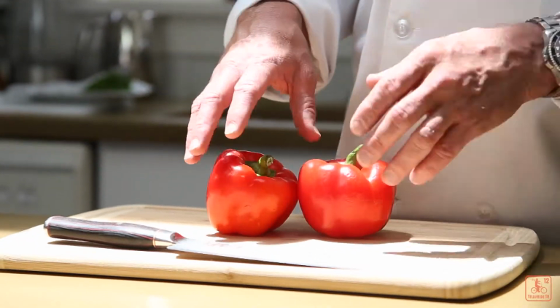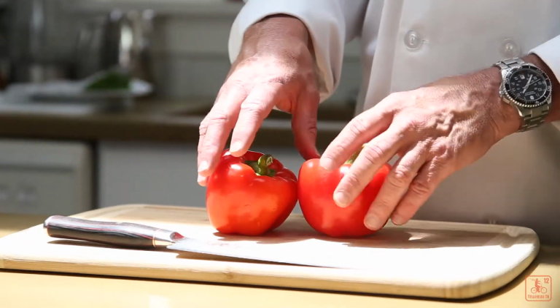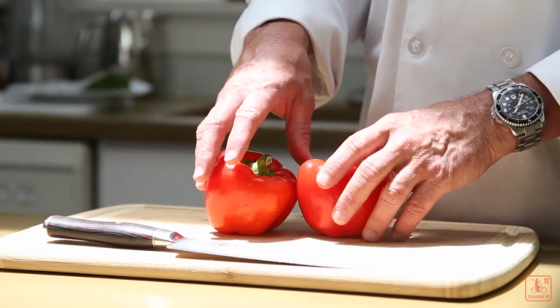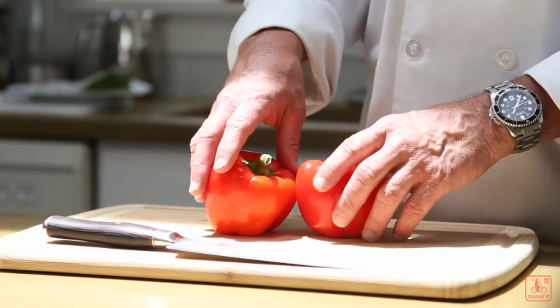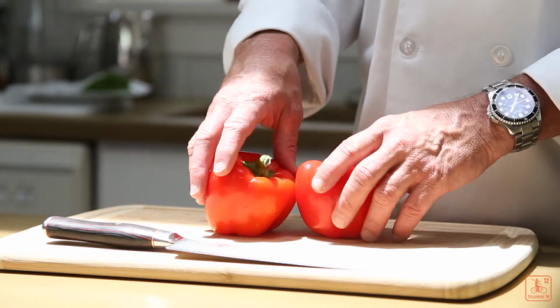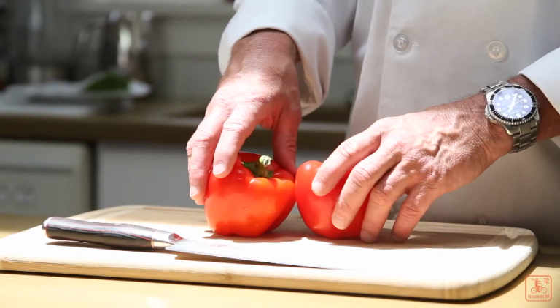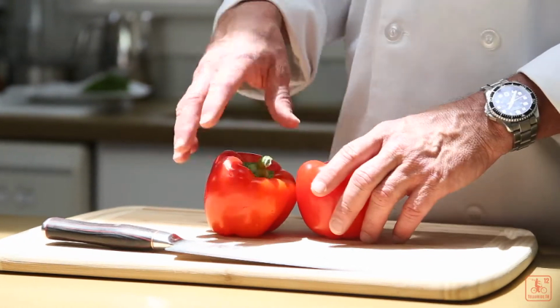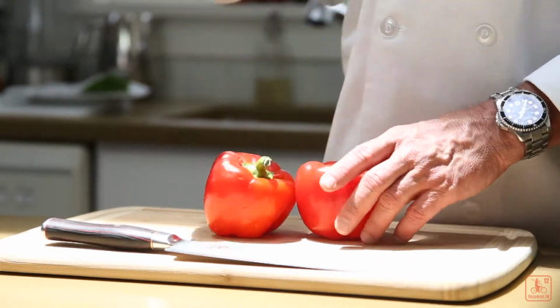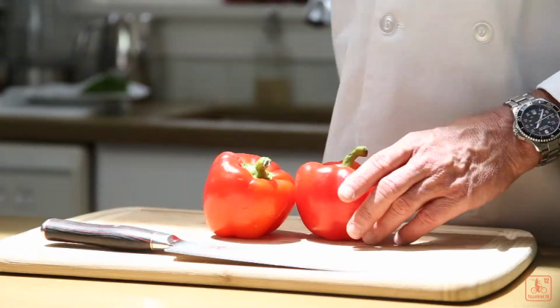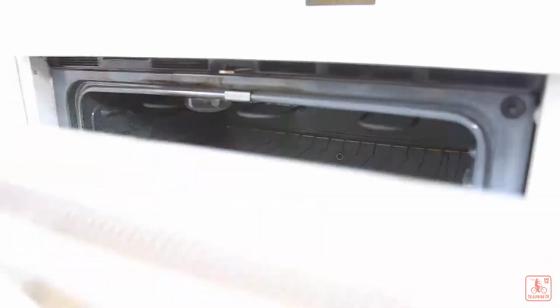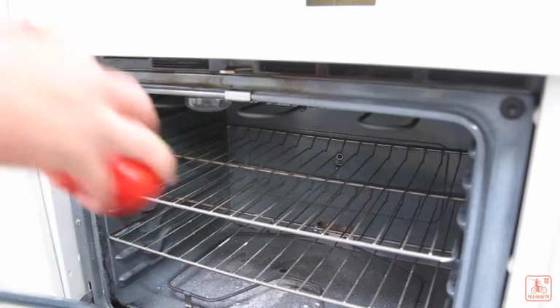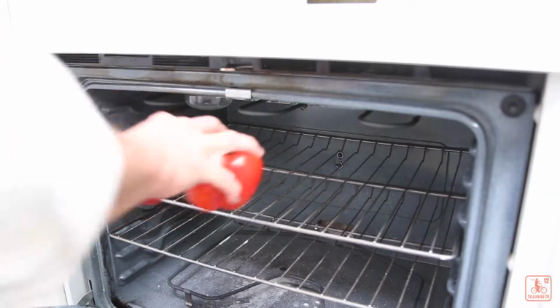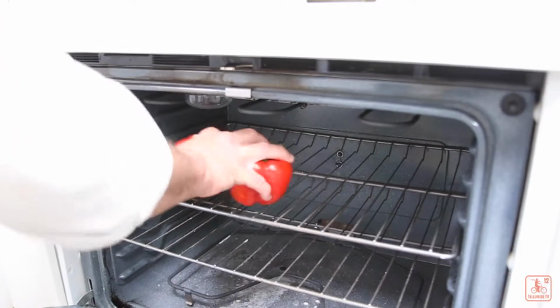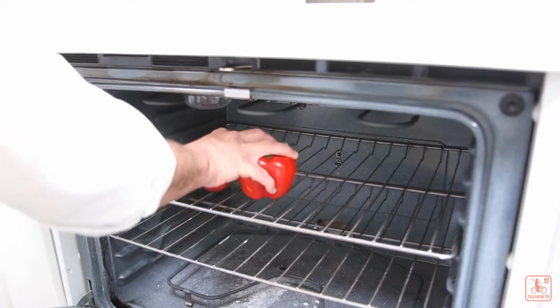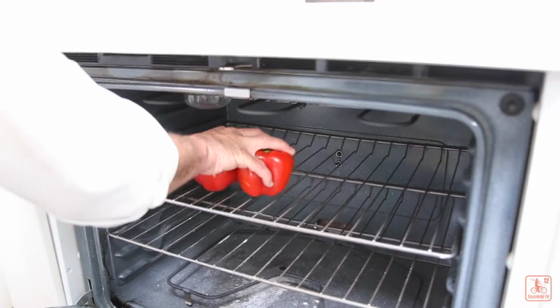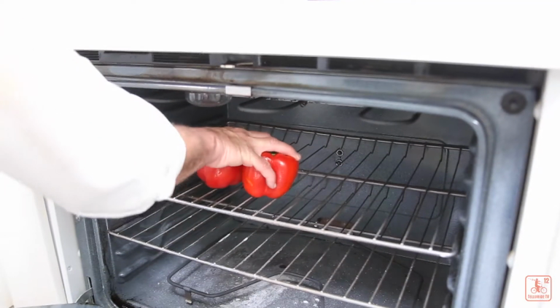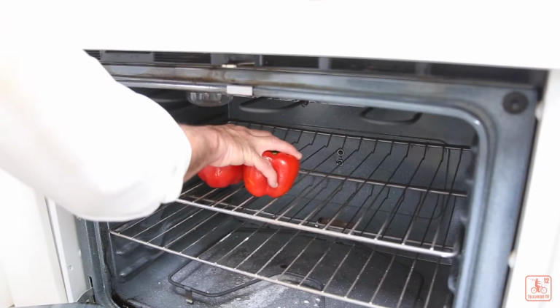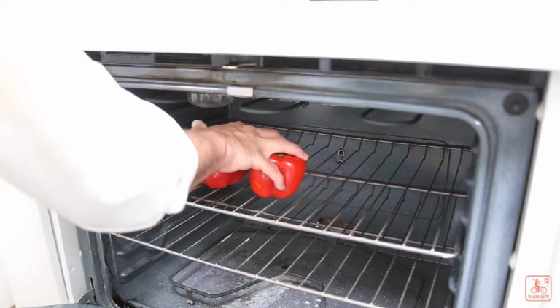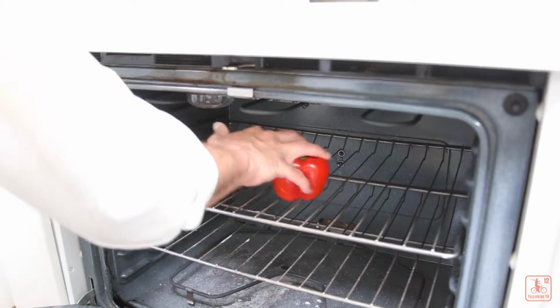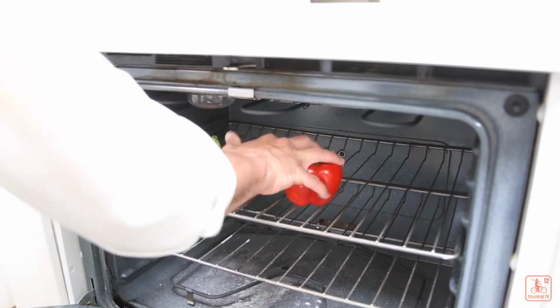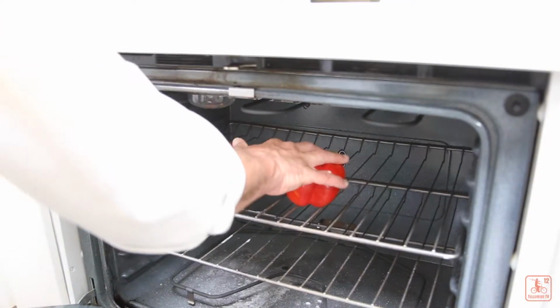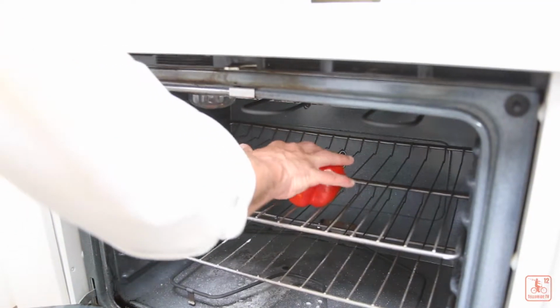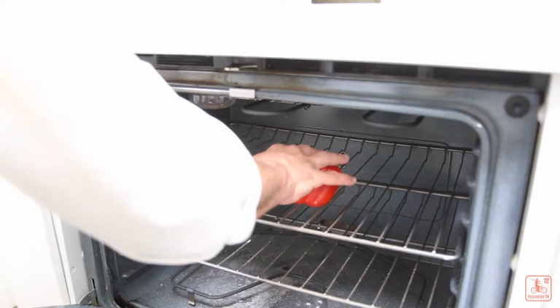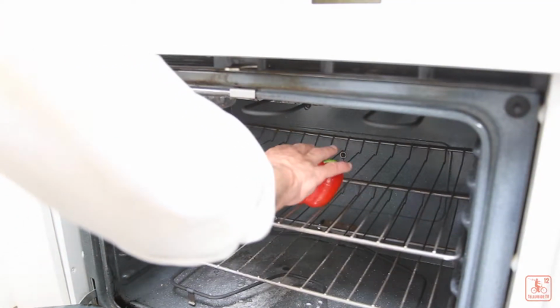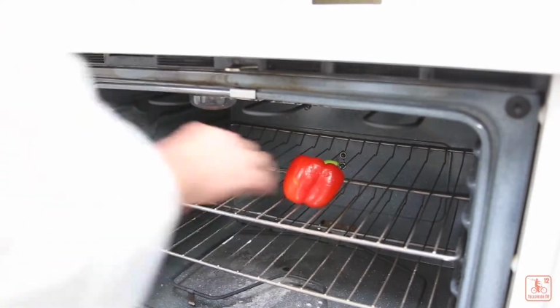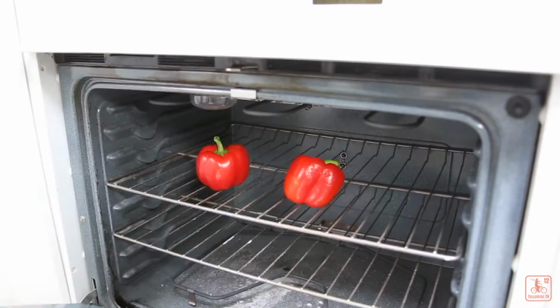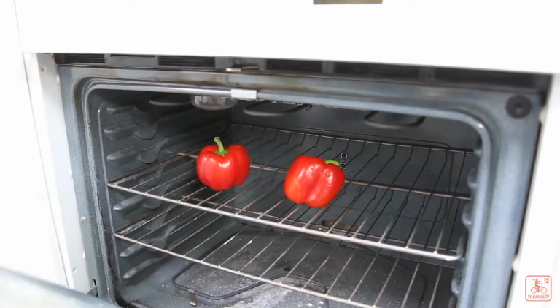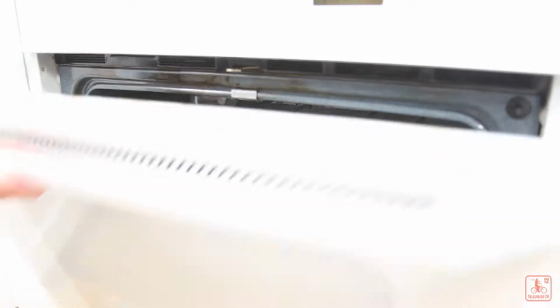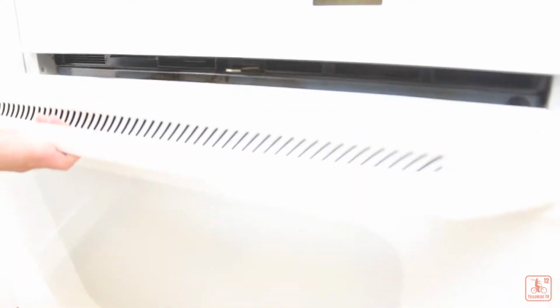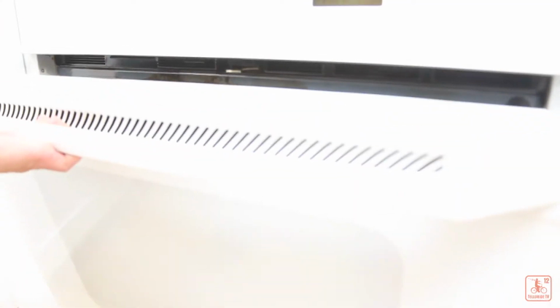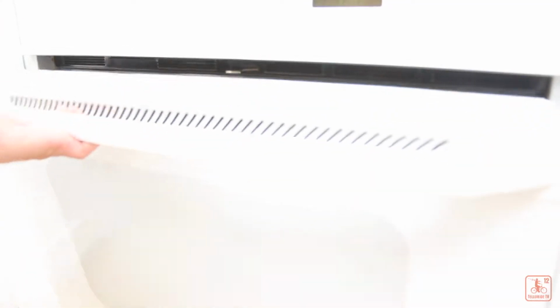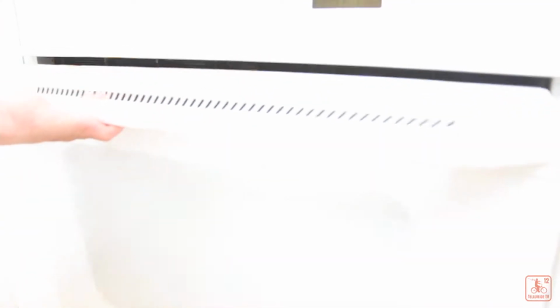I'm going to bake these in the oven at 375 degrees until the skin blisters off.